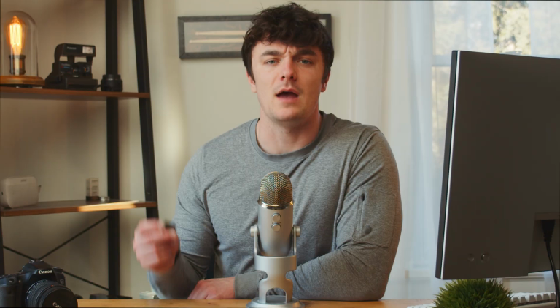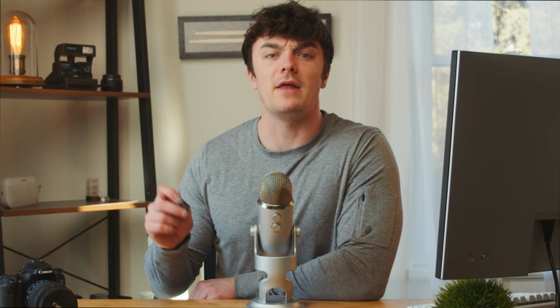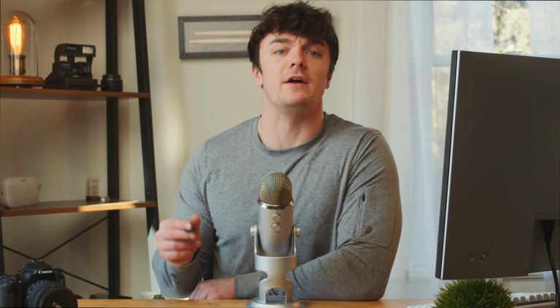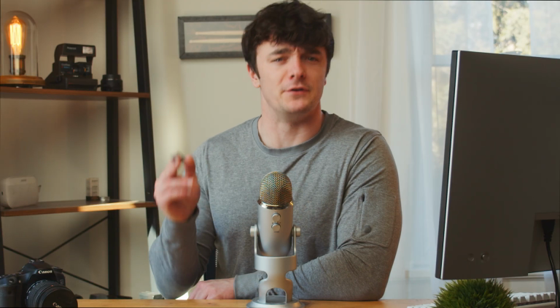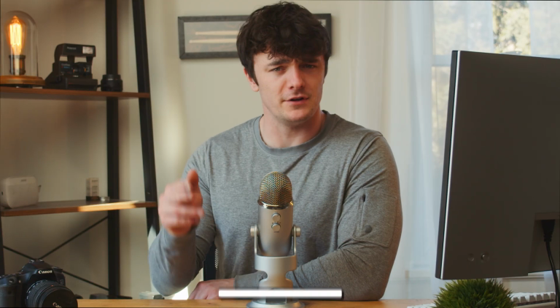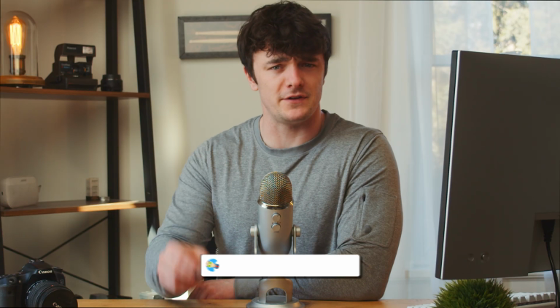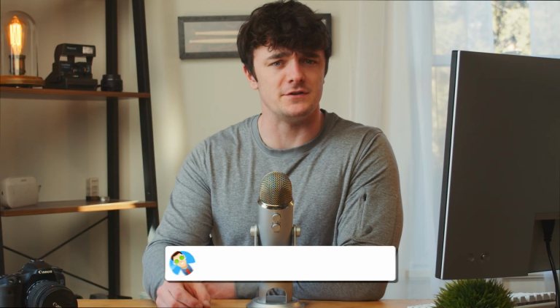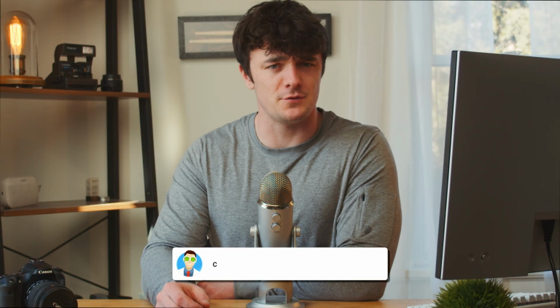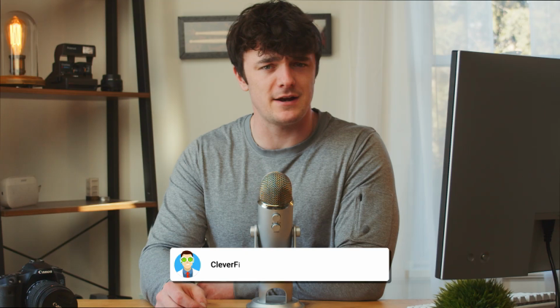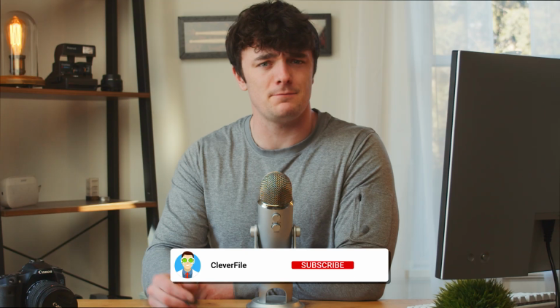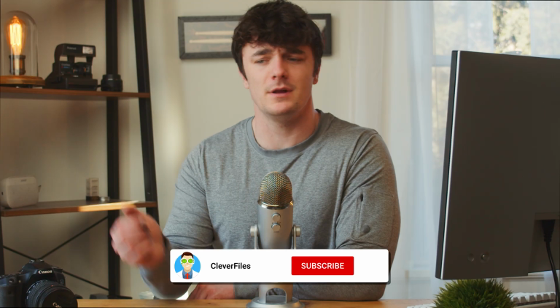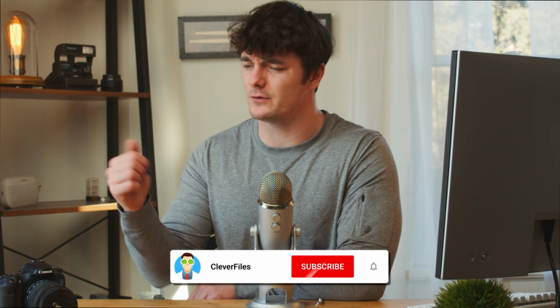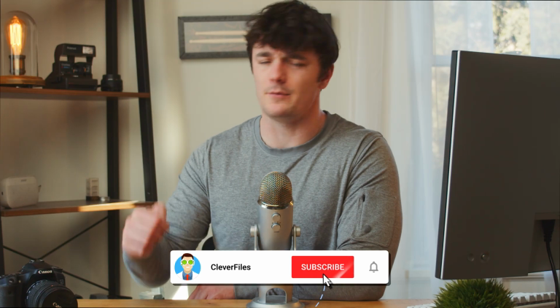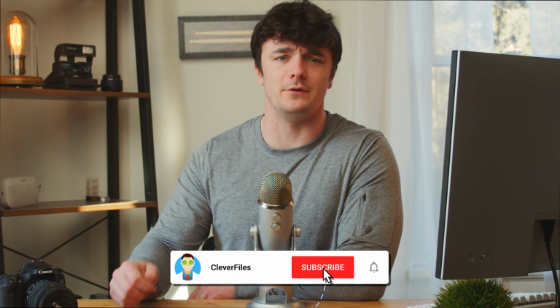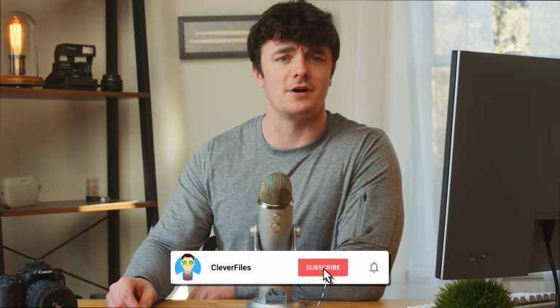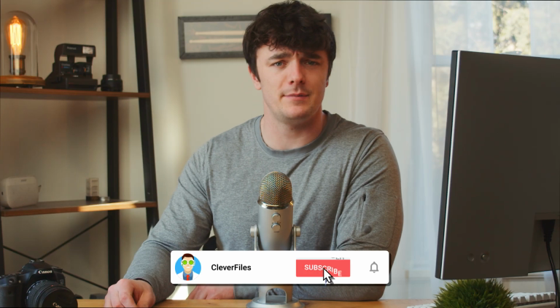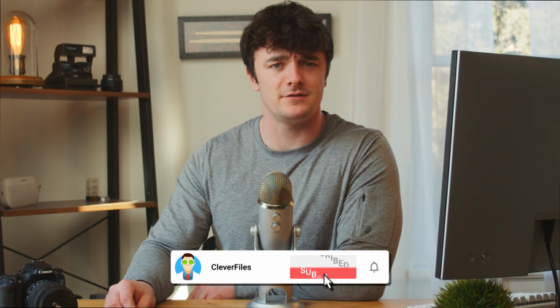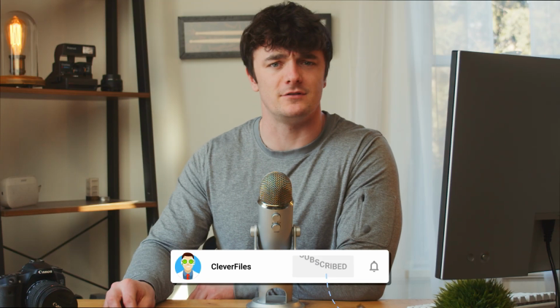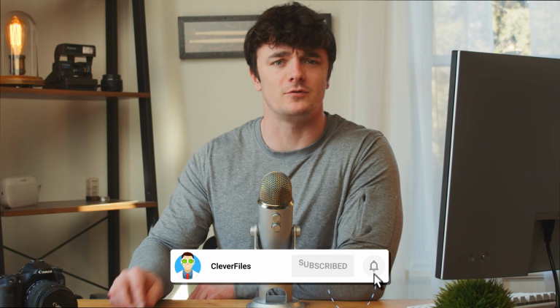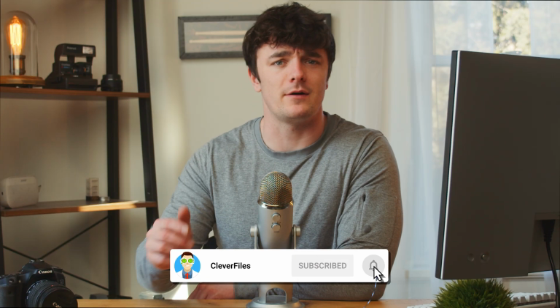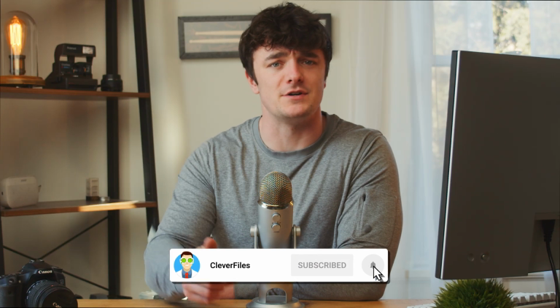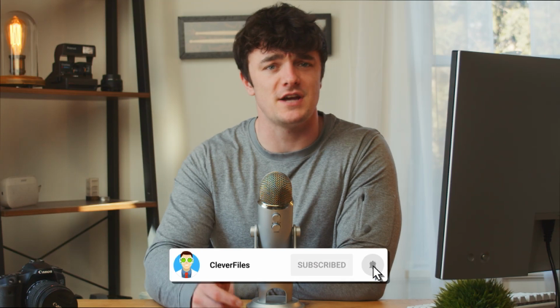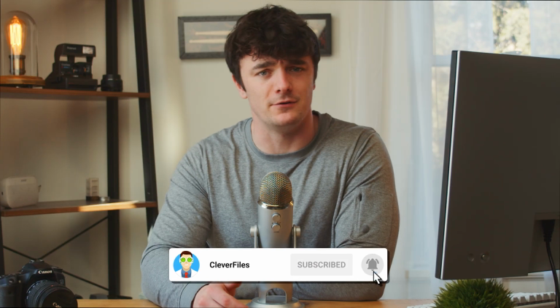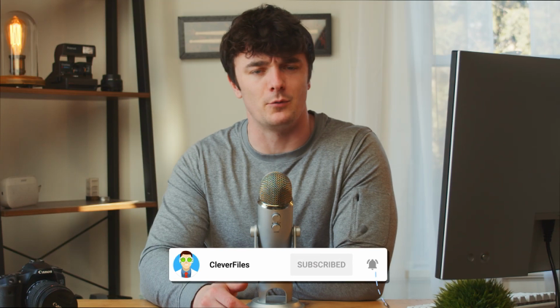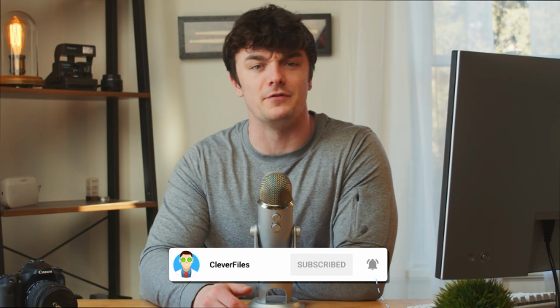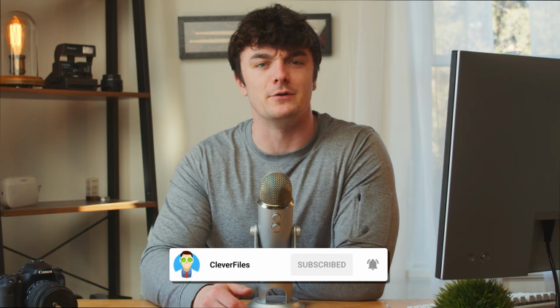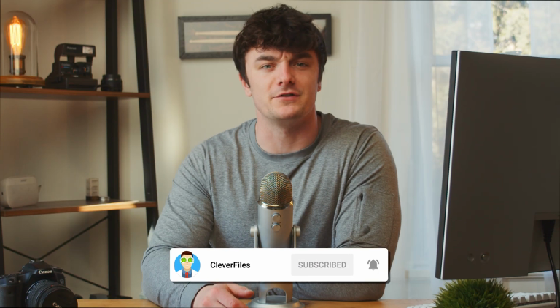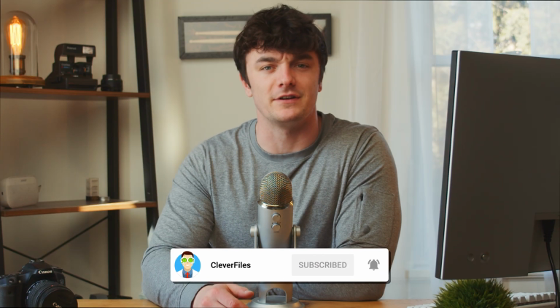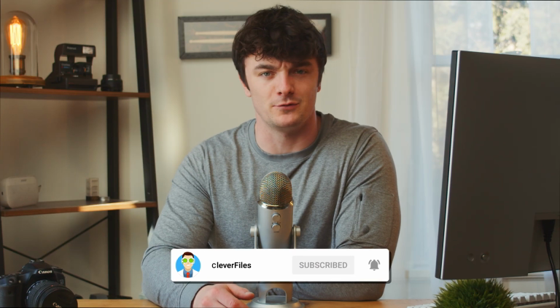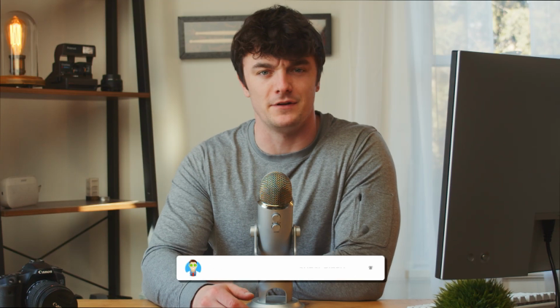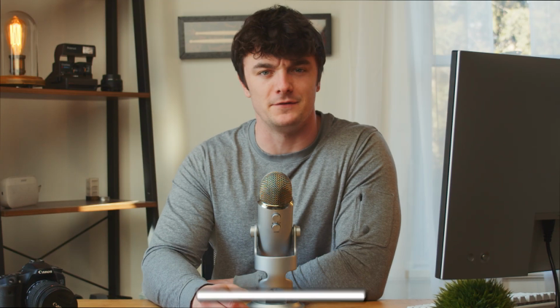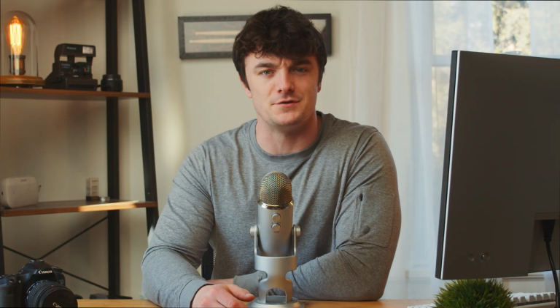And by the way, if you're dealing with this issue right now, let me know down below in the comments and subscribe to our channel for more videos just like this one in the future.